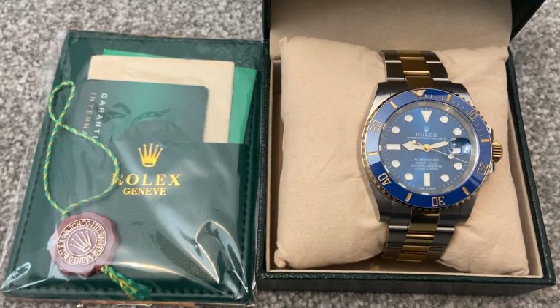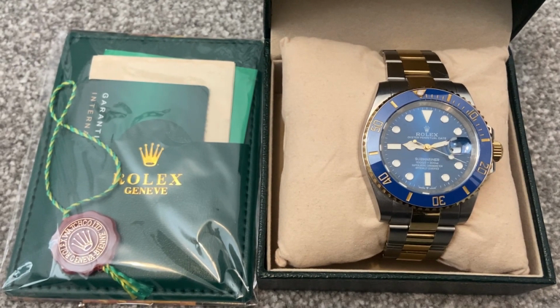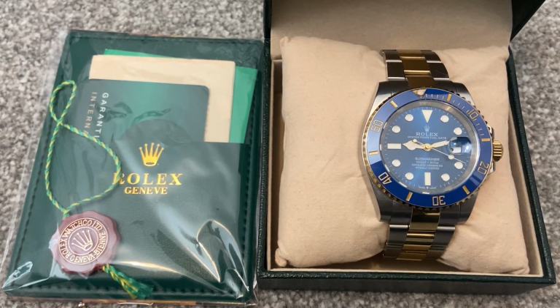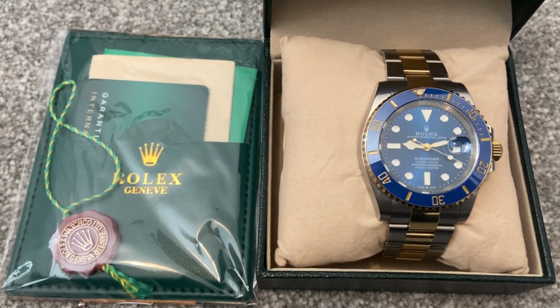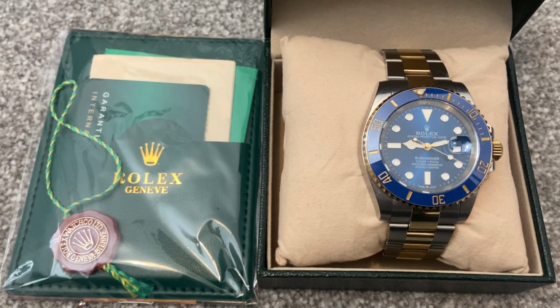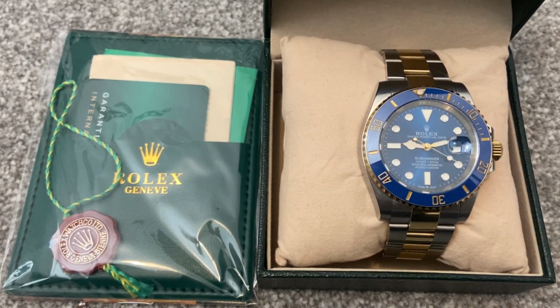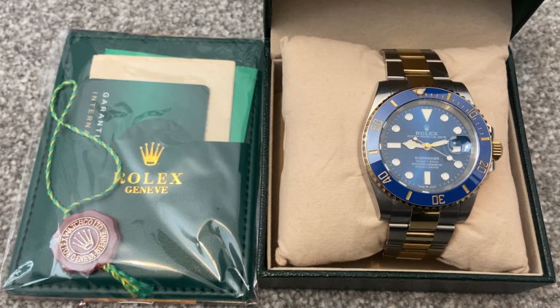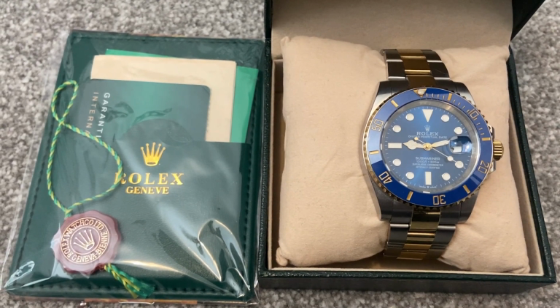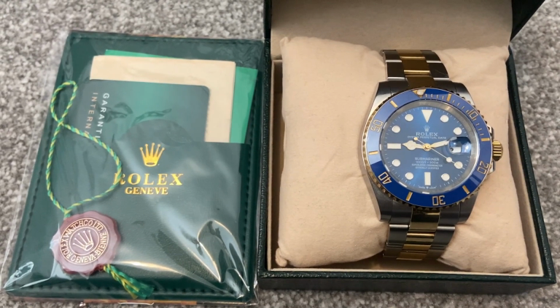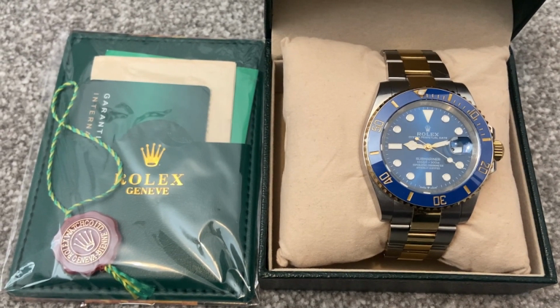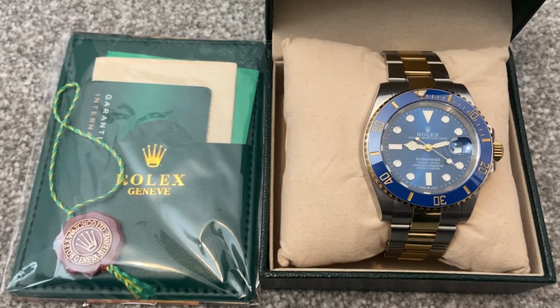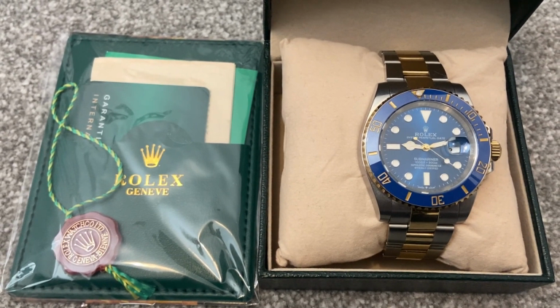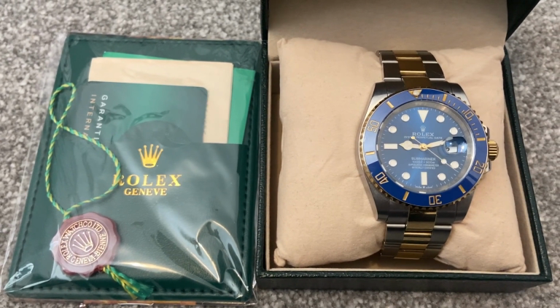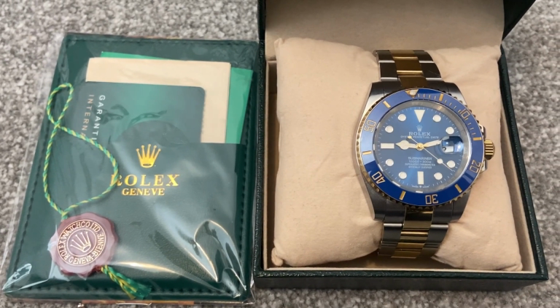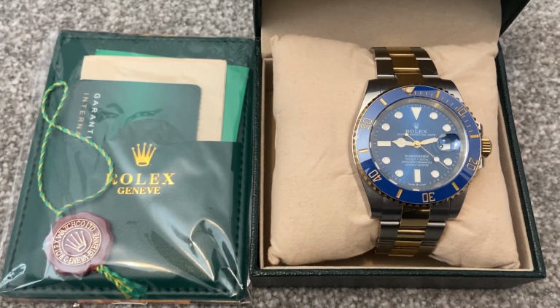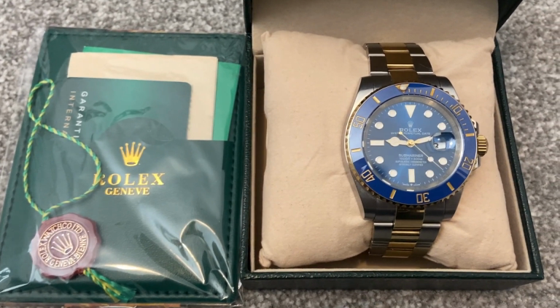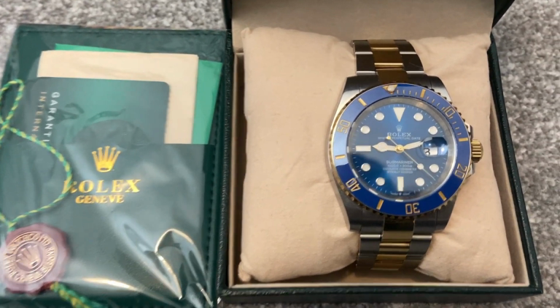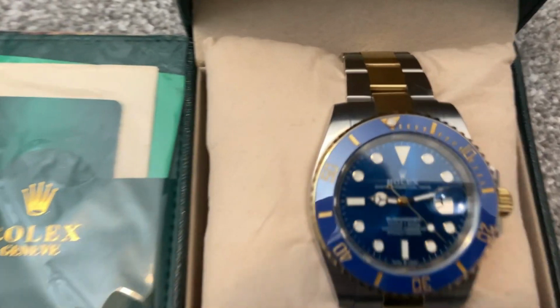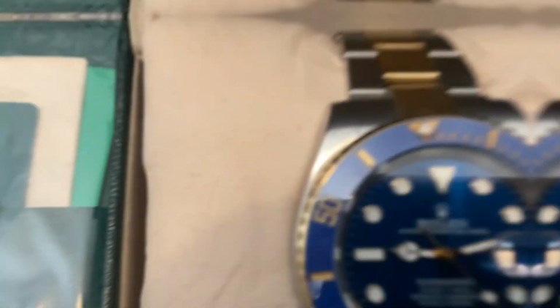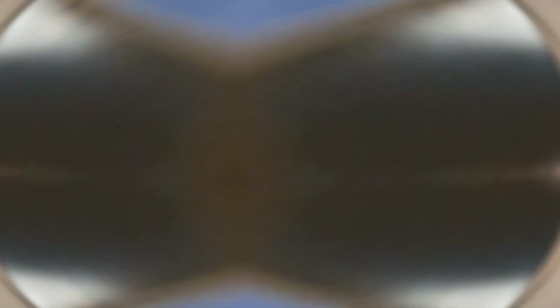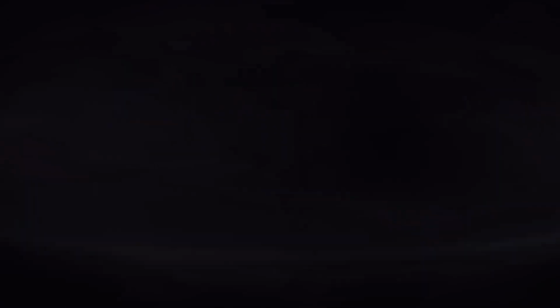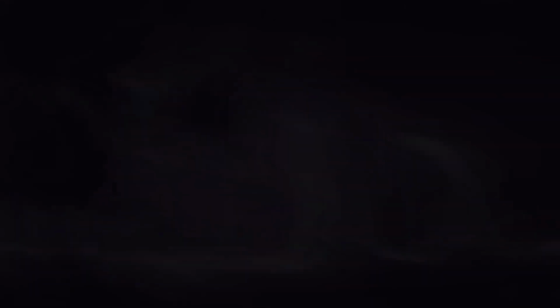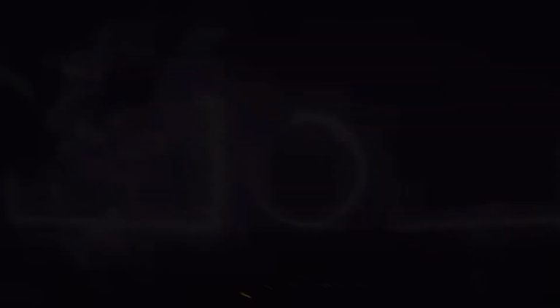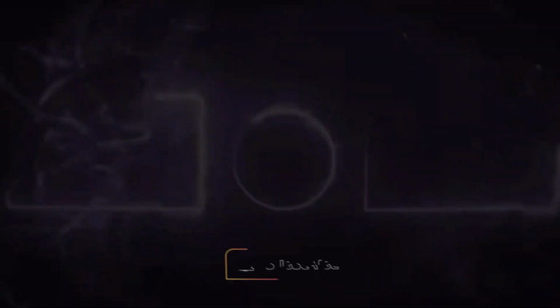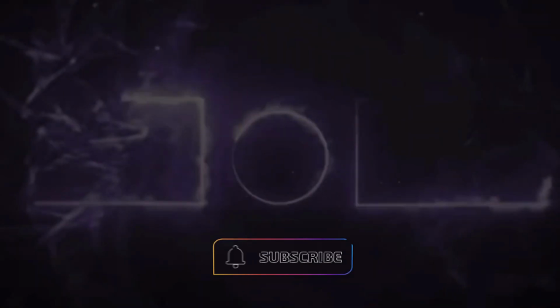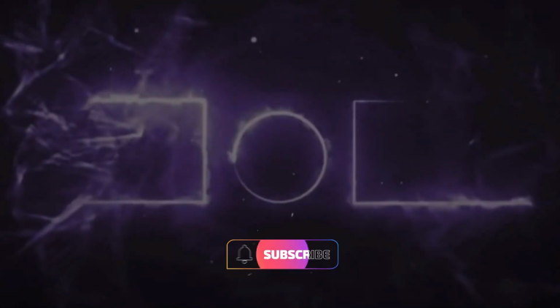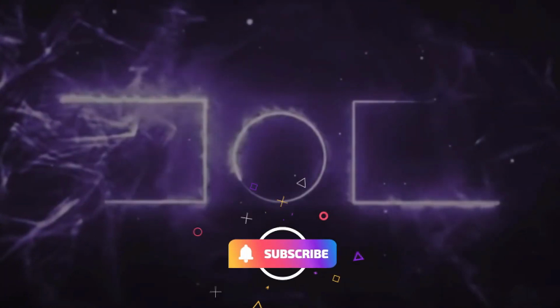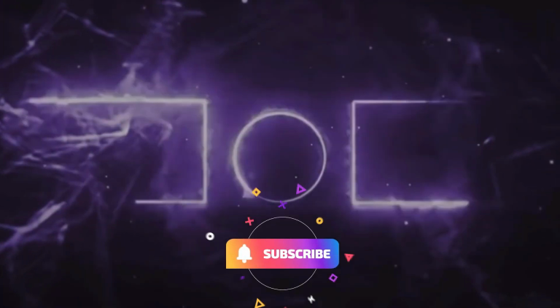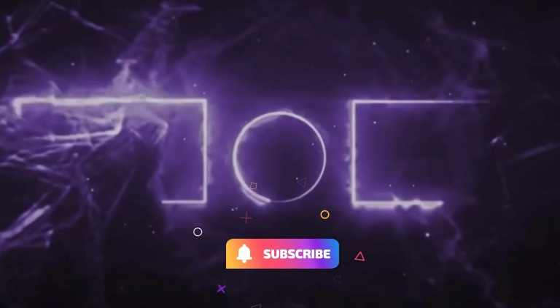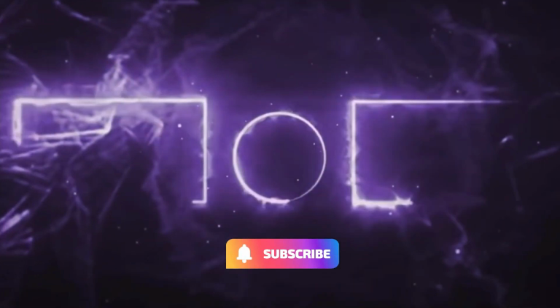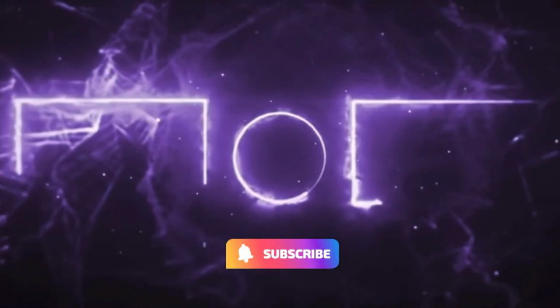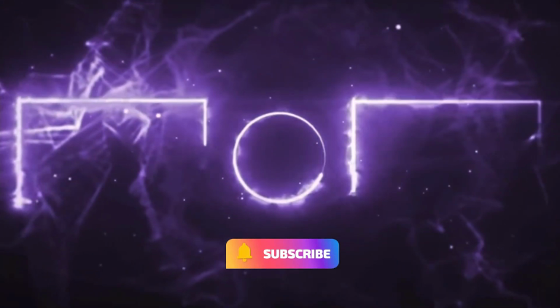Thank you very much for watching. I hope you have enjoyed it and we'll see you in the next one. Bye!